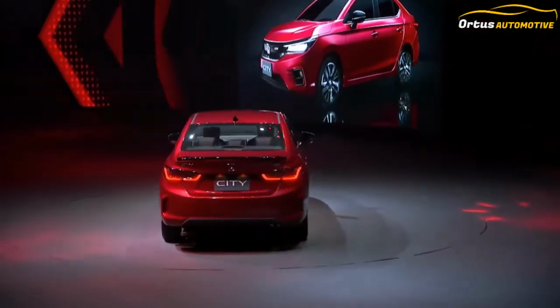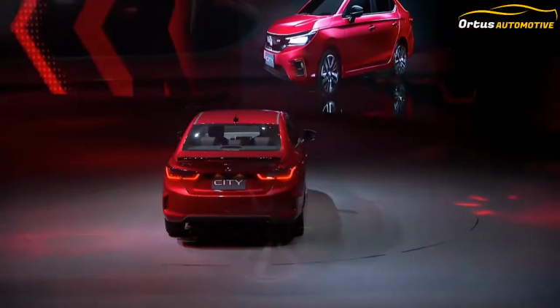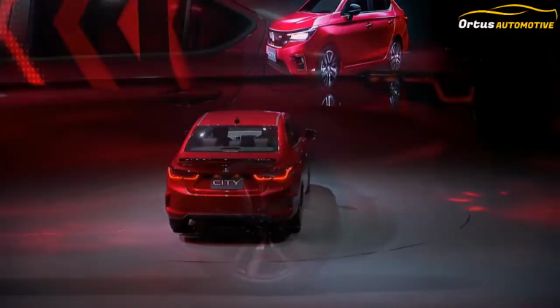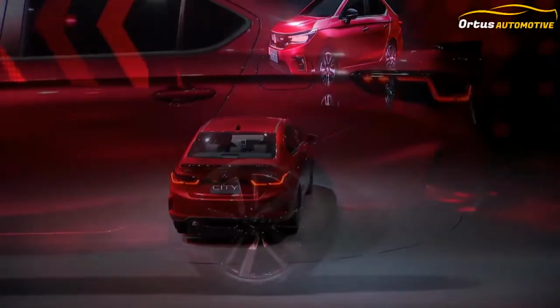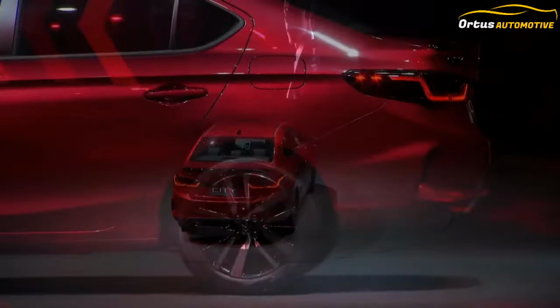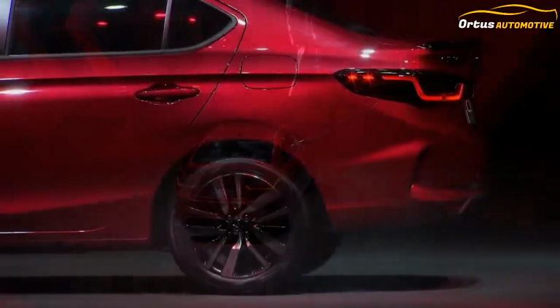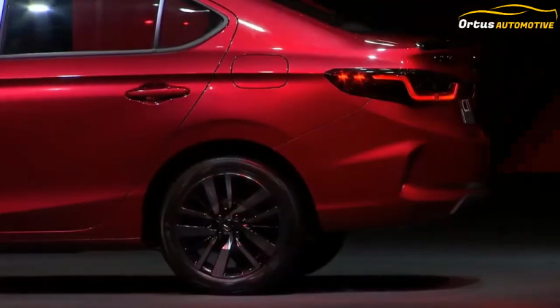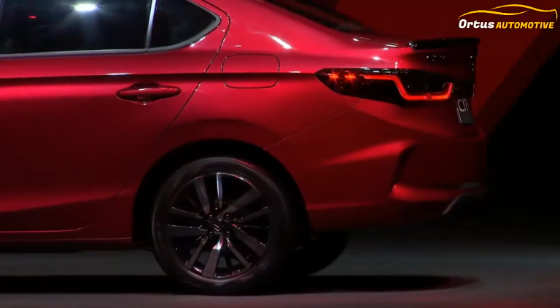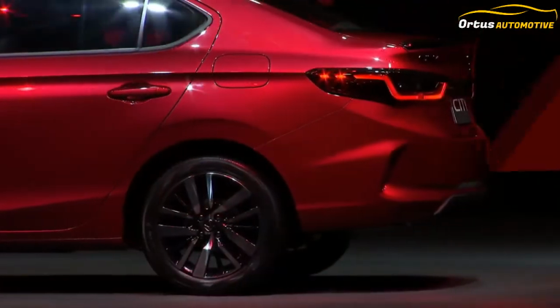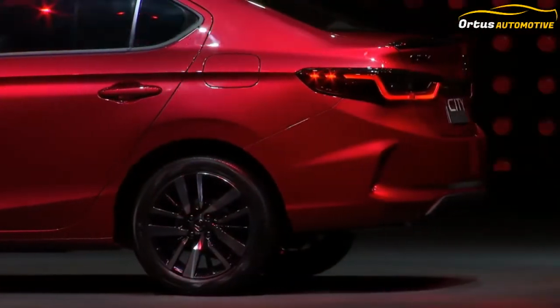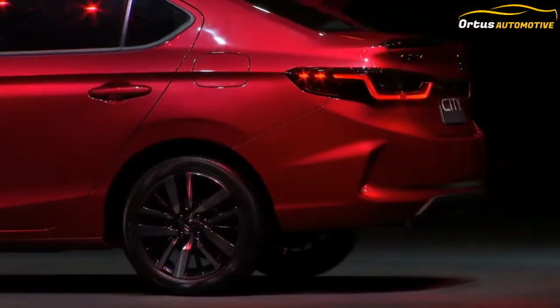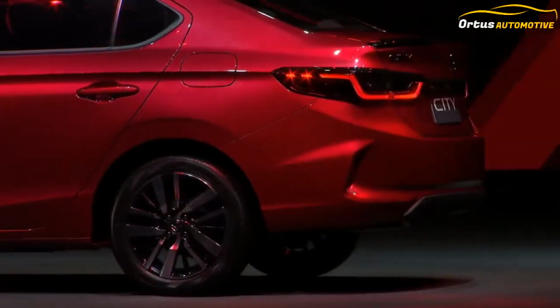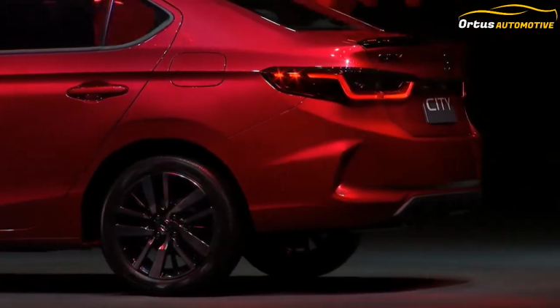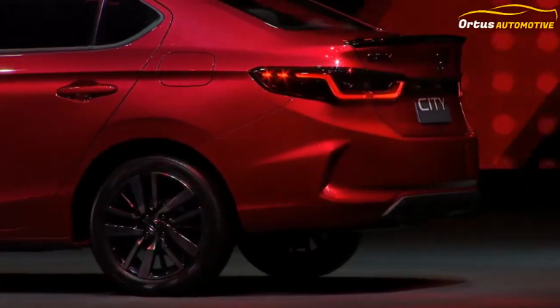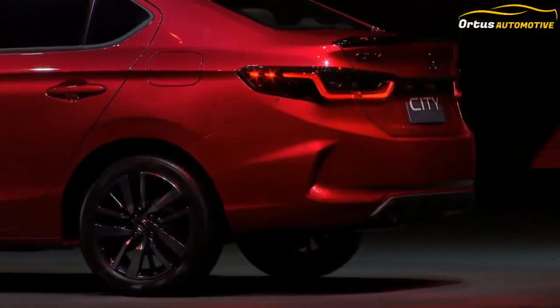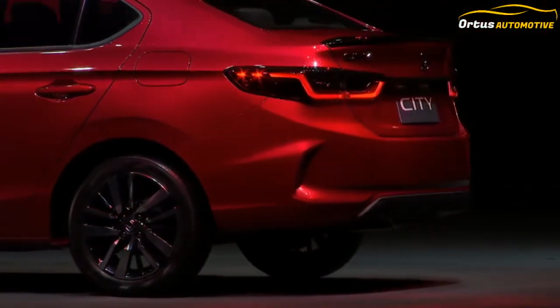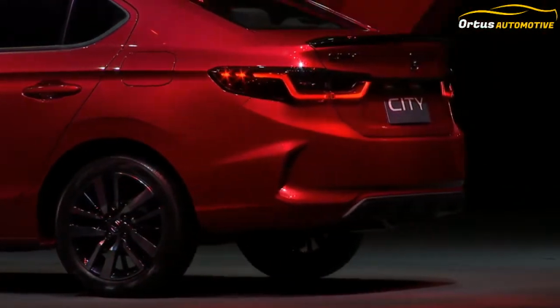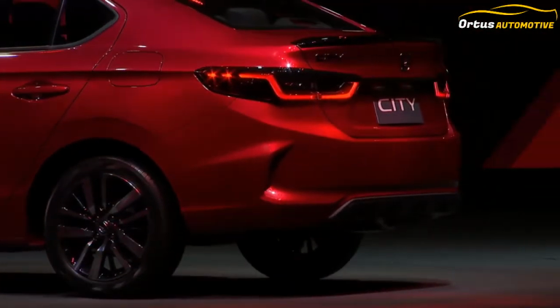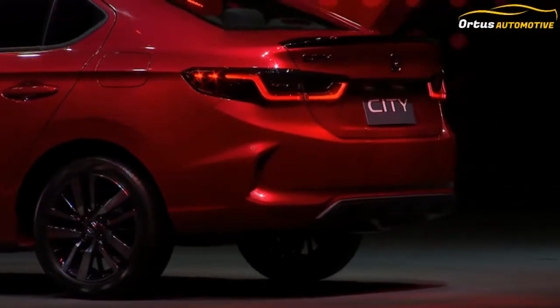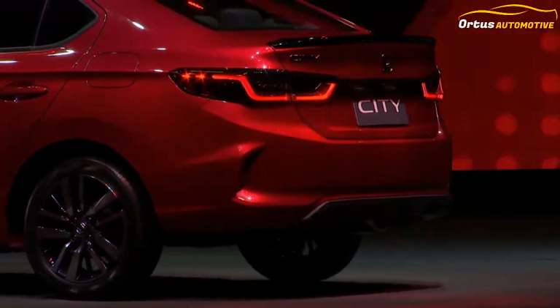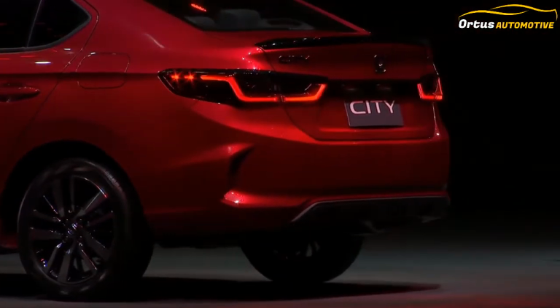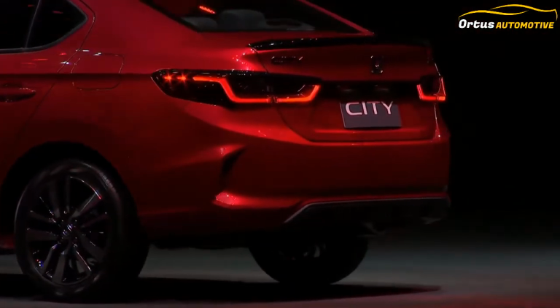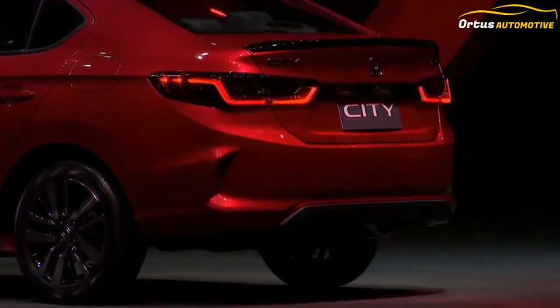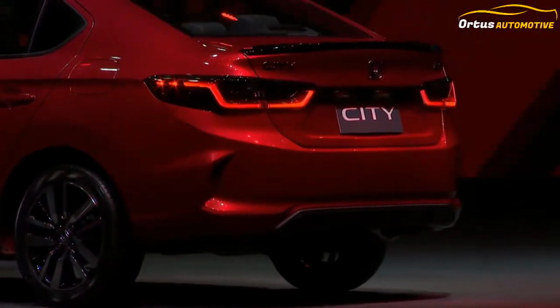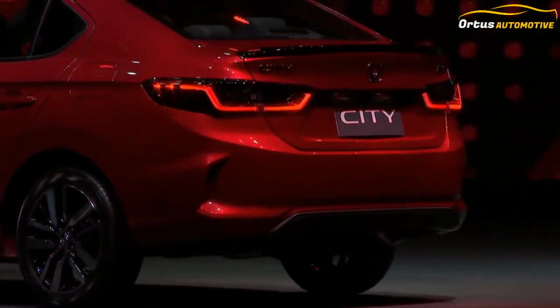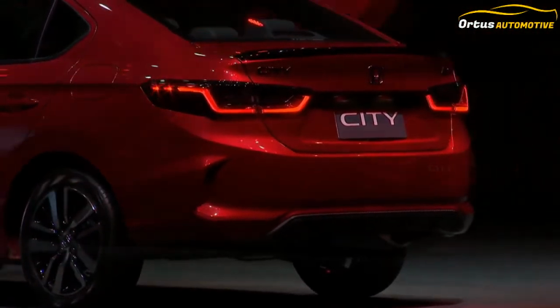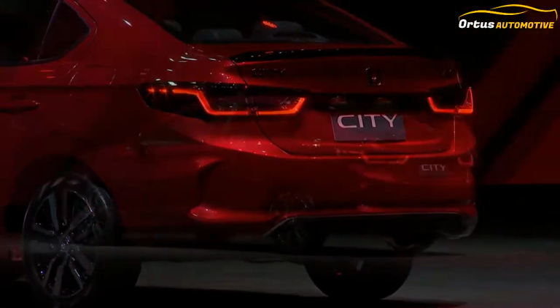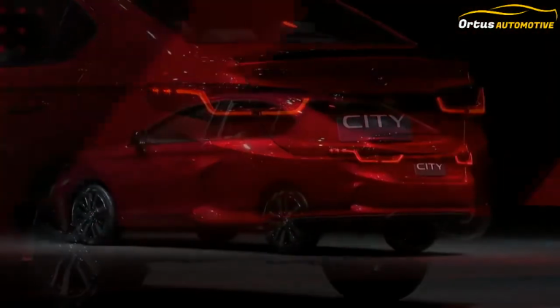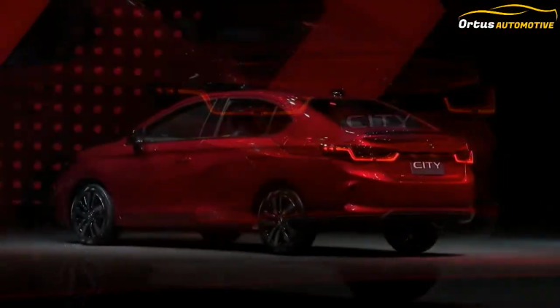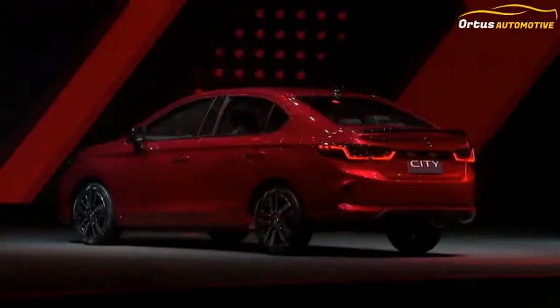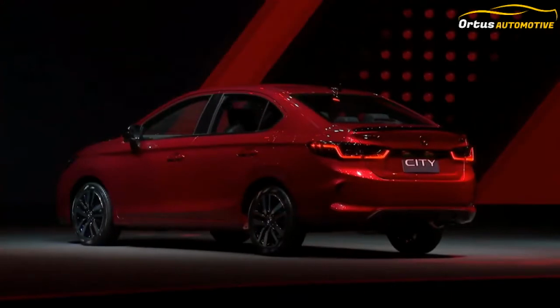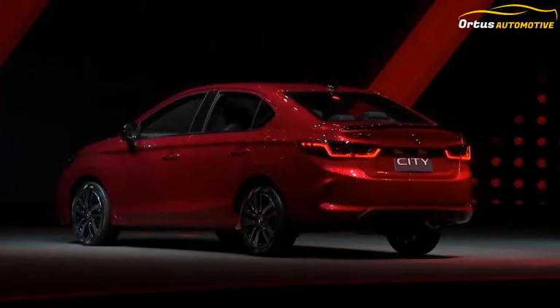The 2020 Honda City price in India might range from Rs. 10 lakh (ex-showroom) to Rs. 15 lakh.